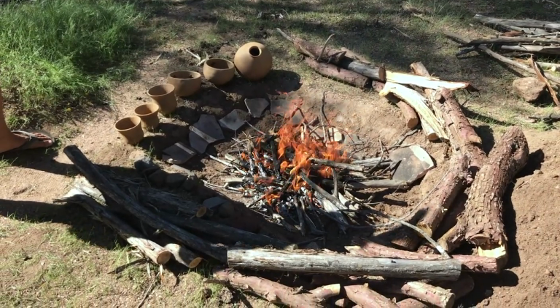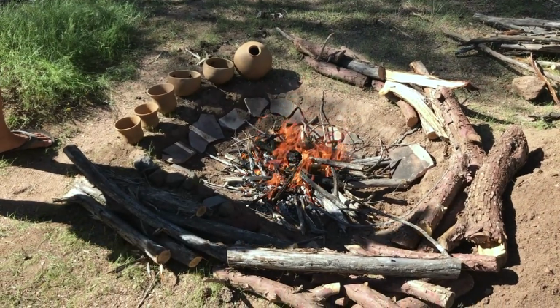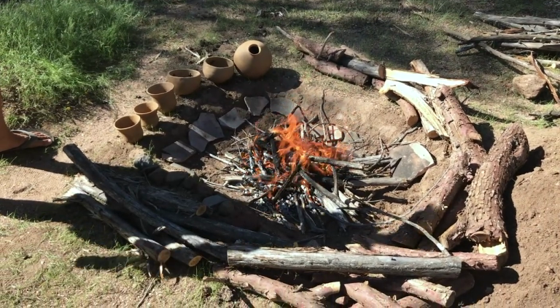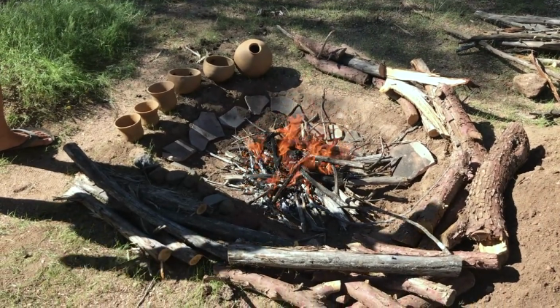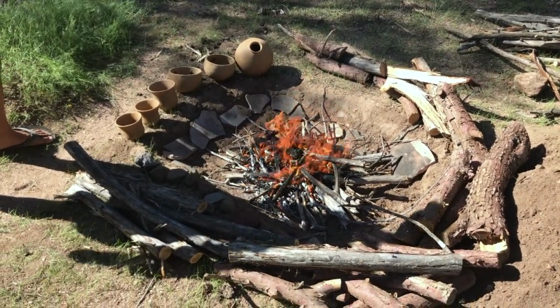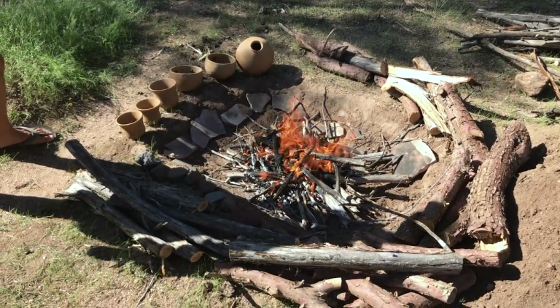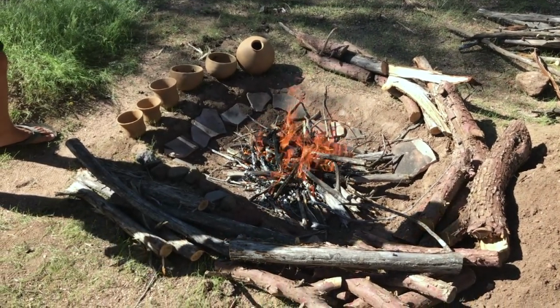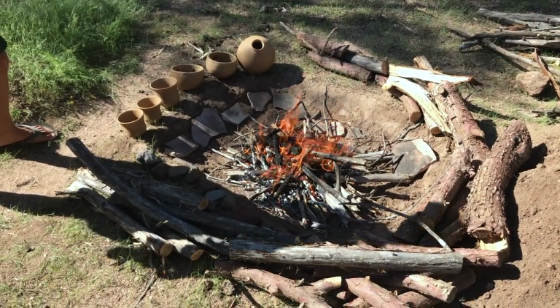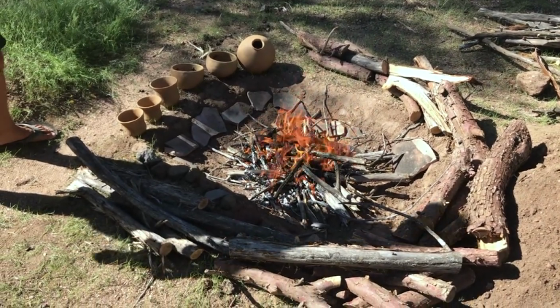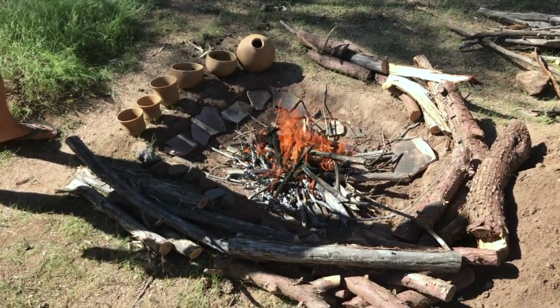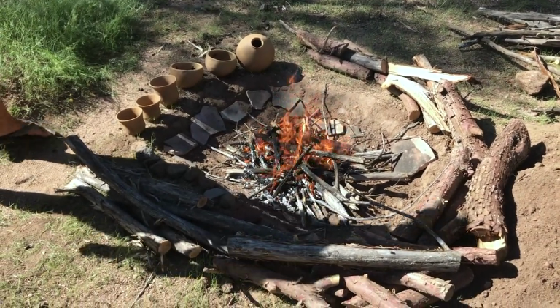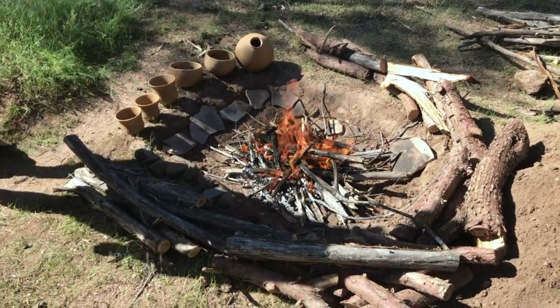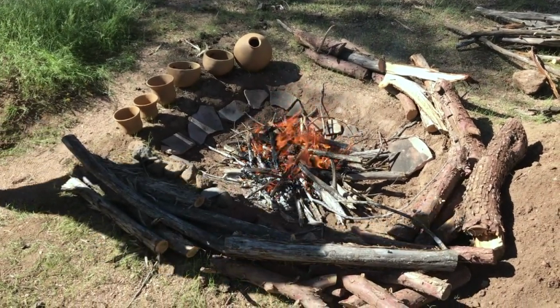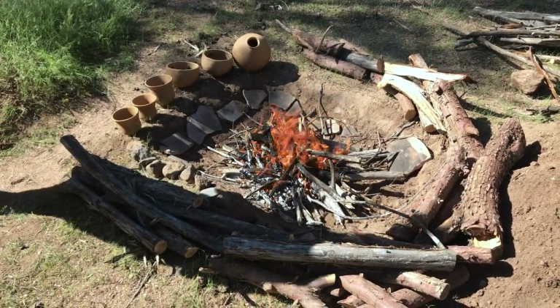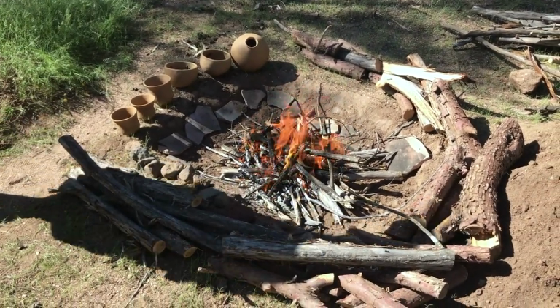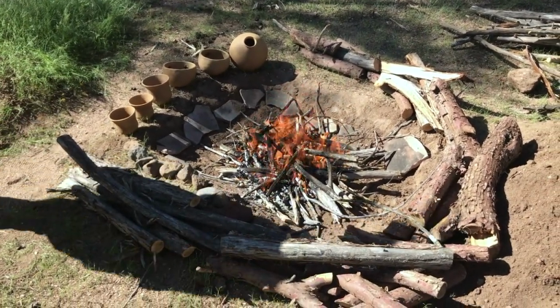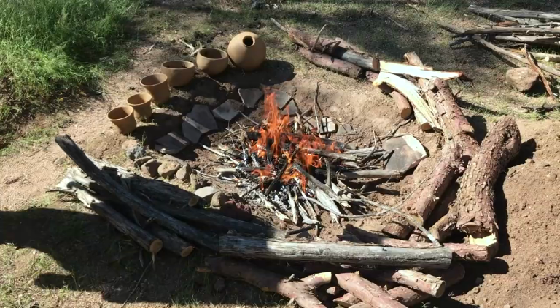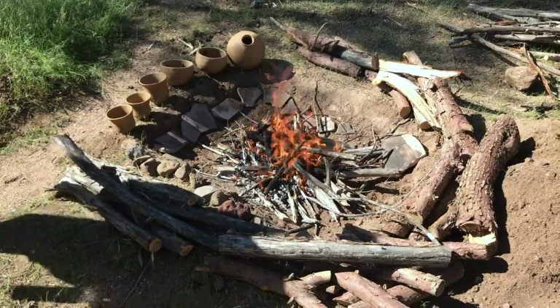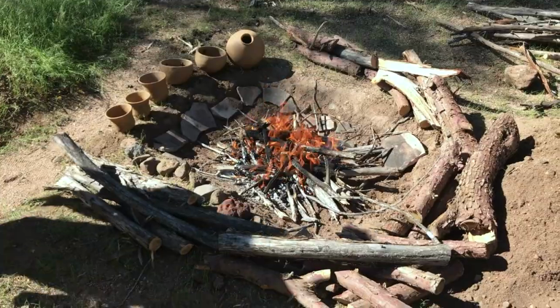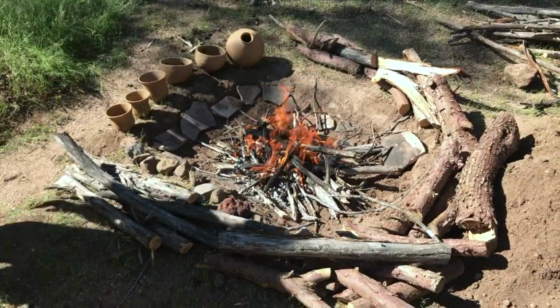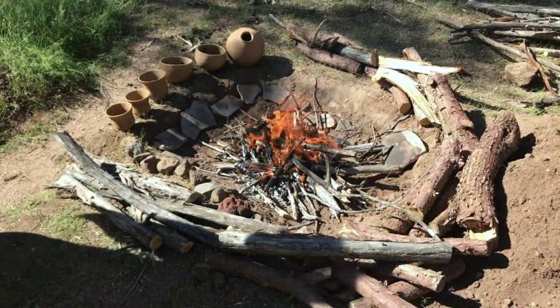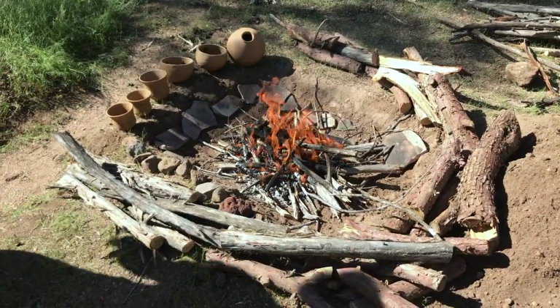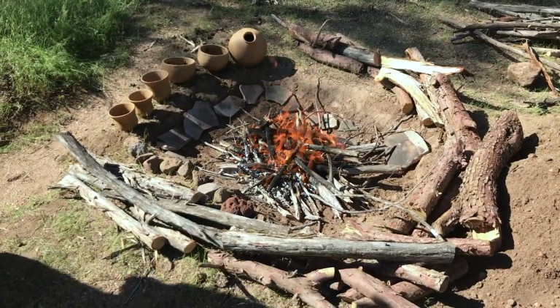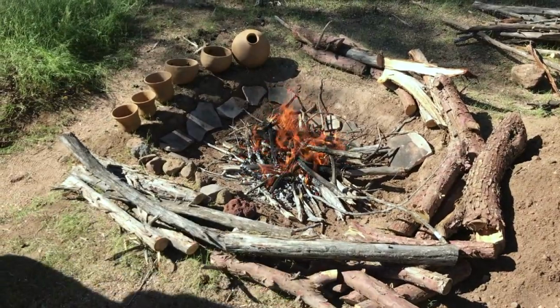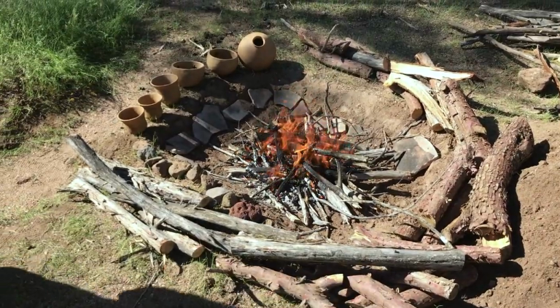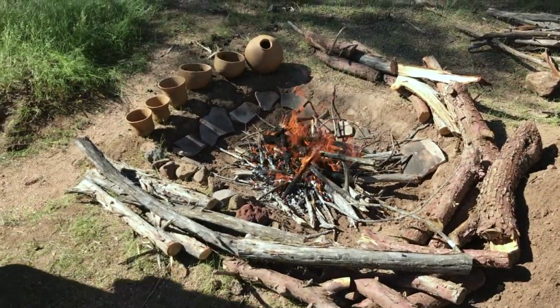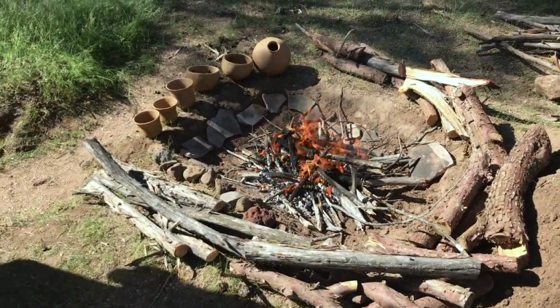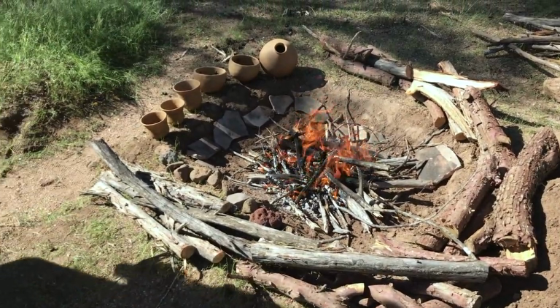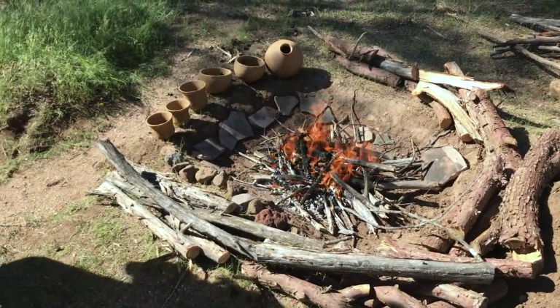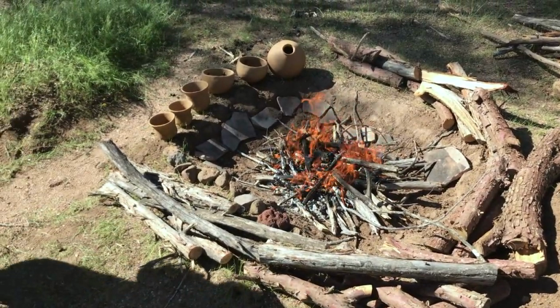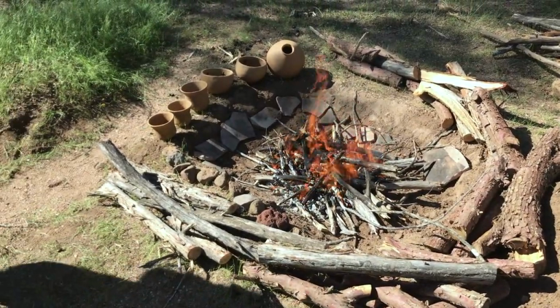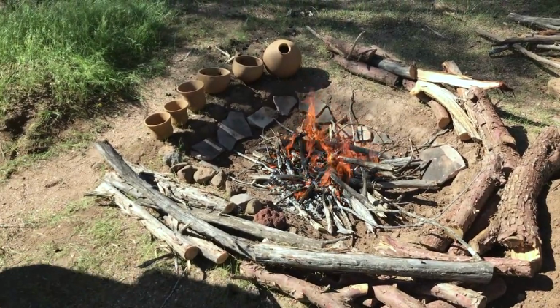This is where we're at — we're just heating it up and having fun.